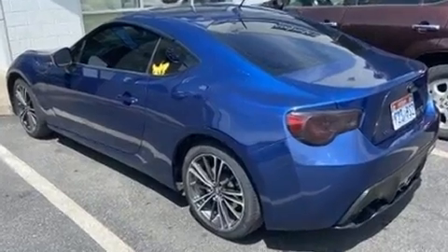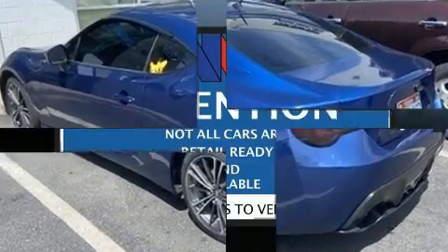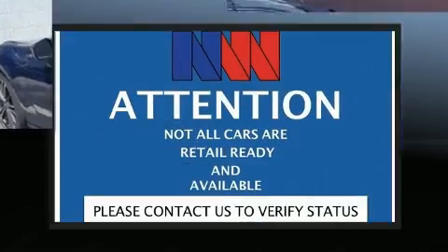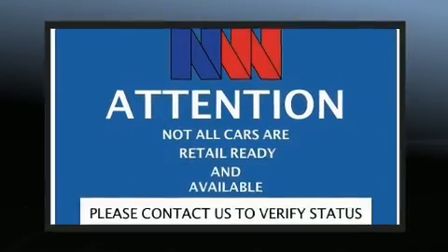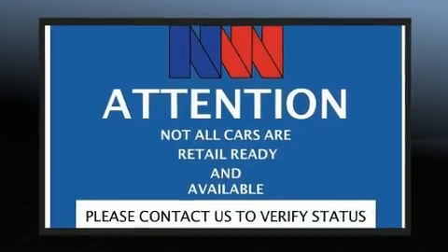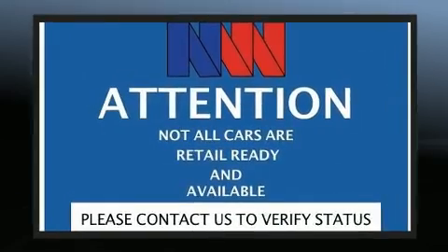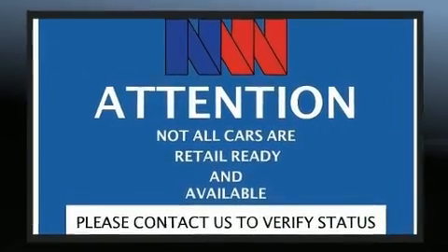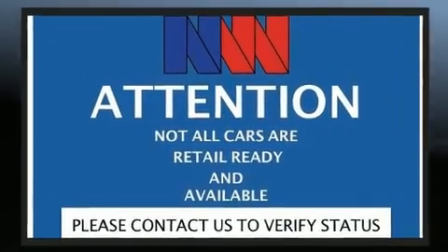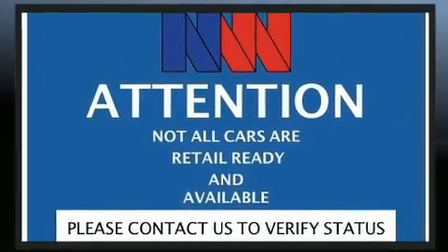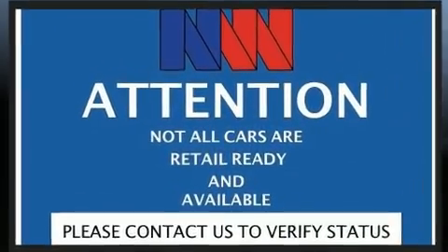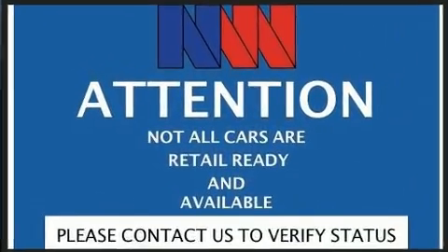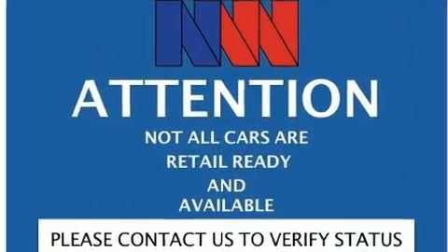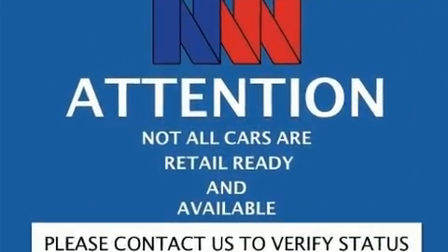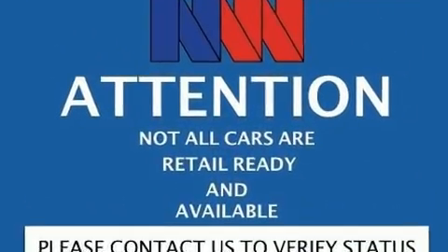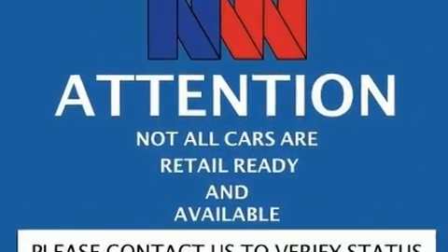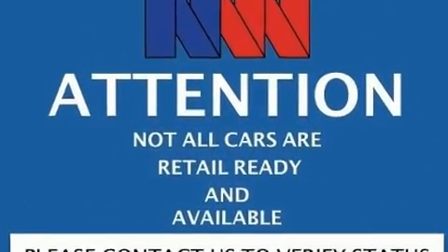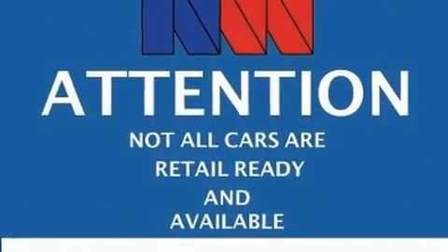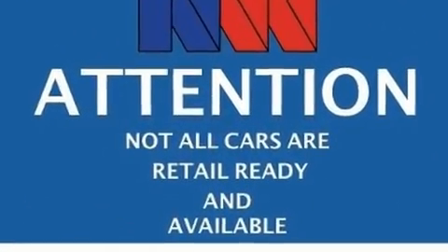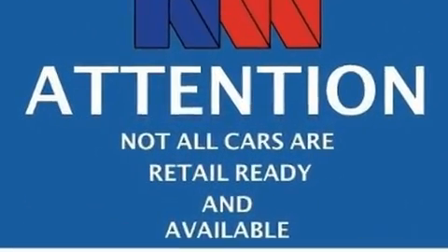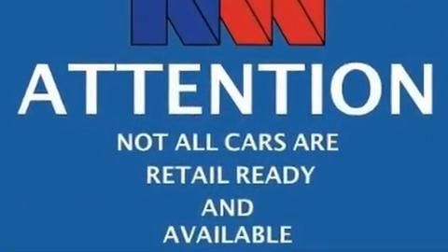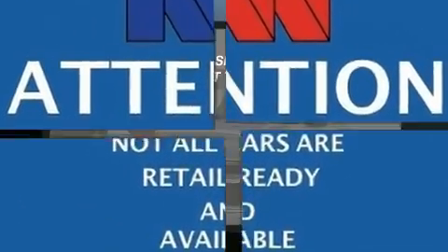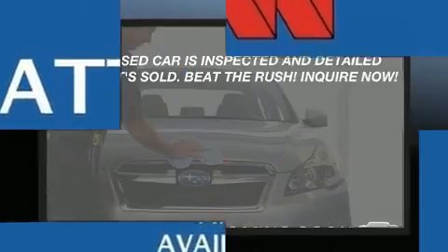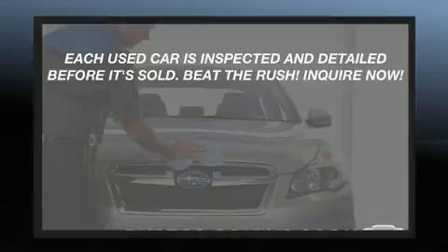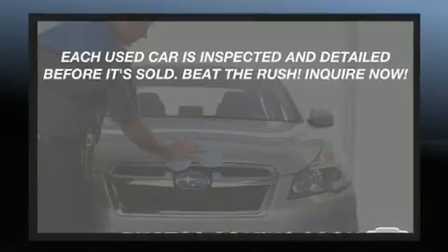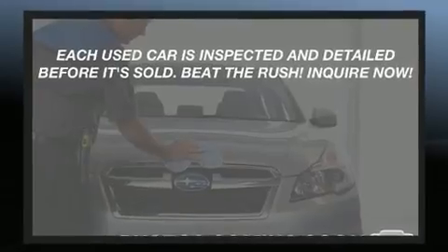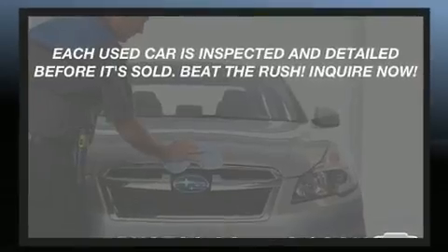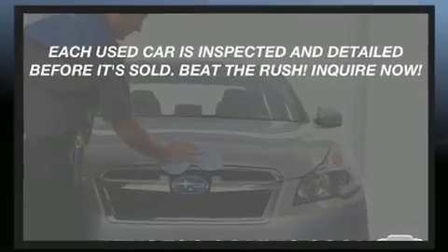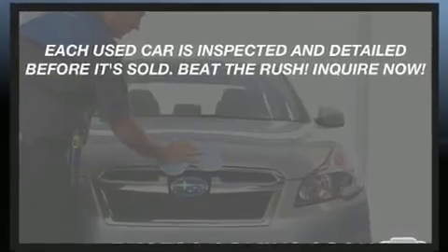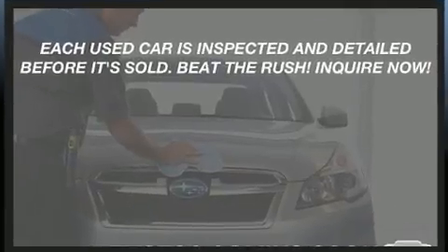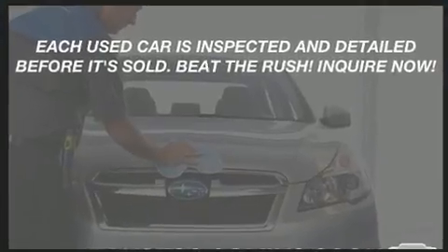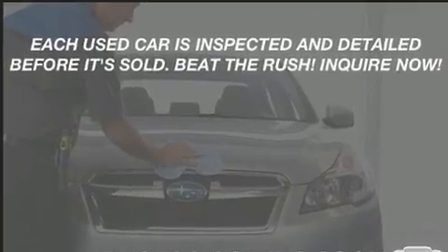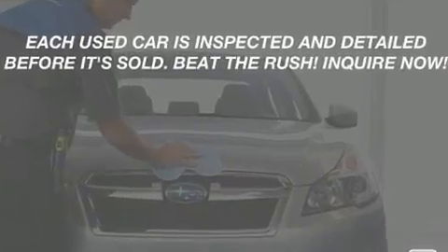It features an automatic transmission, rear-wheel drive, and a two-liter, four-cylinder engine.